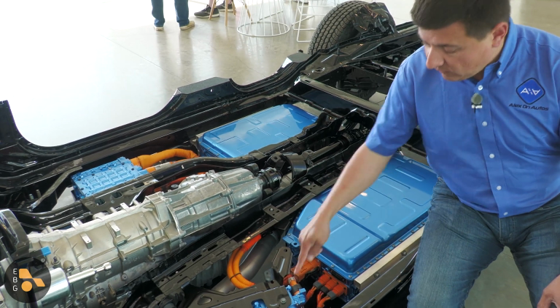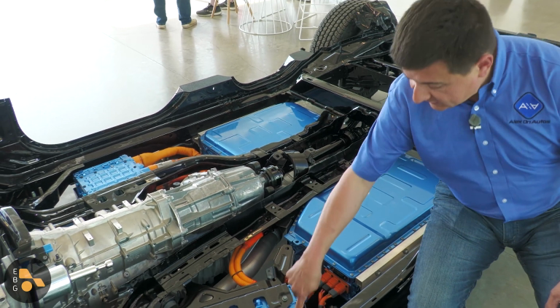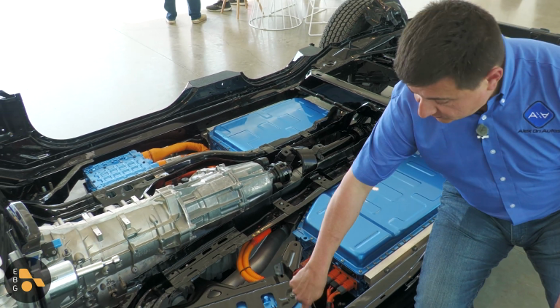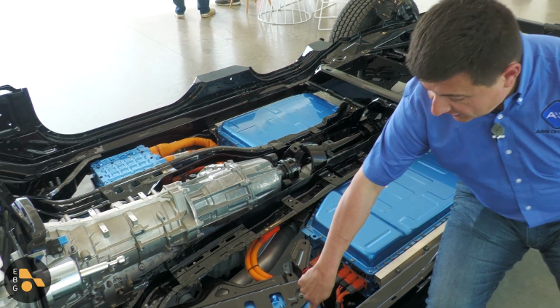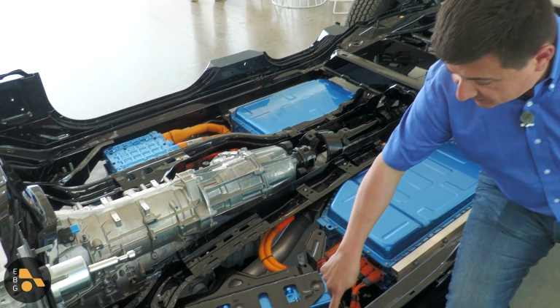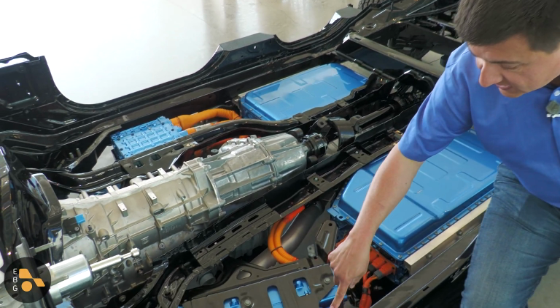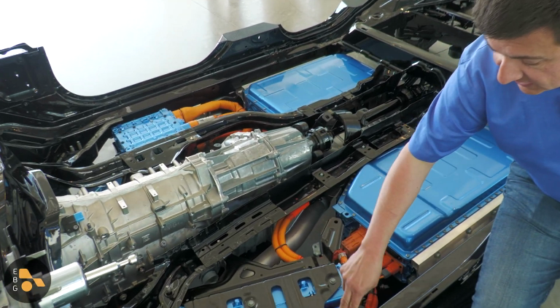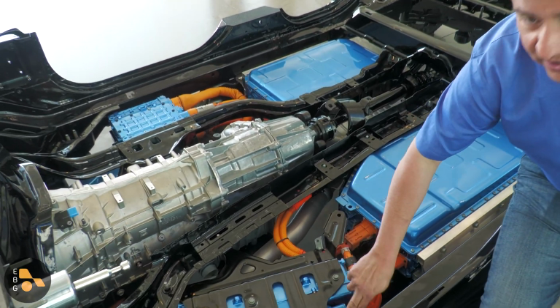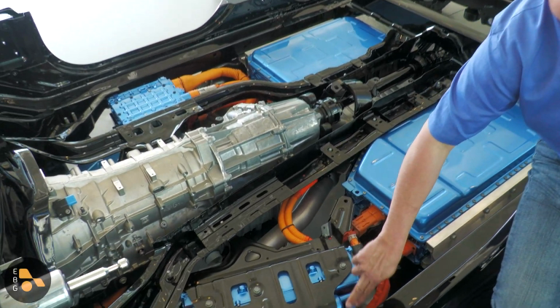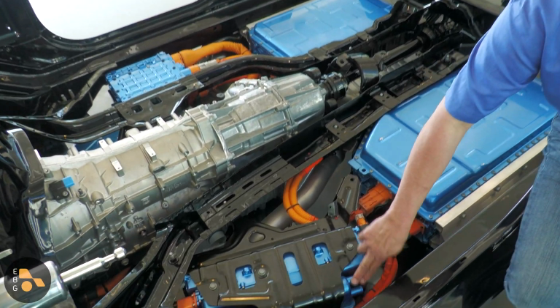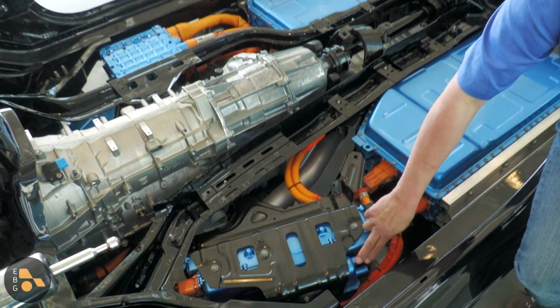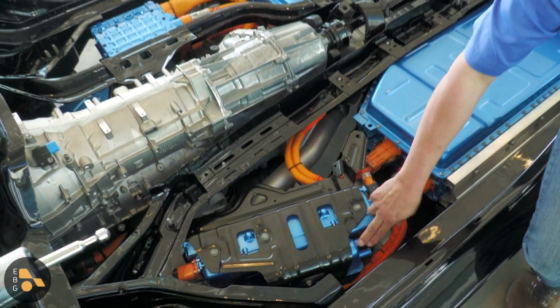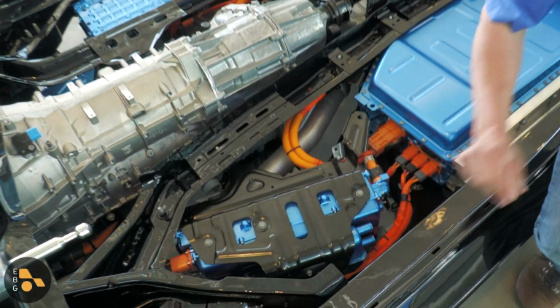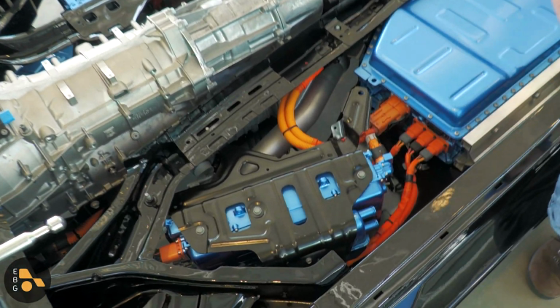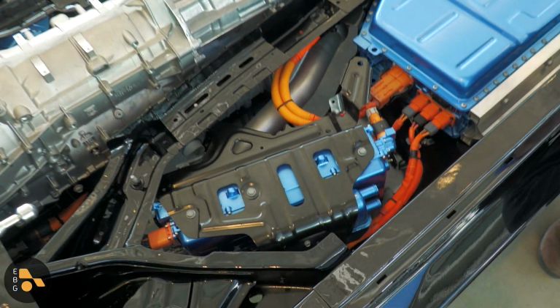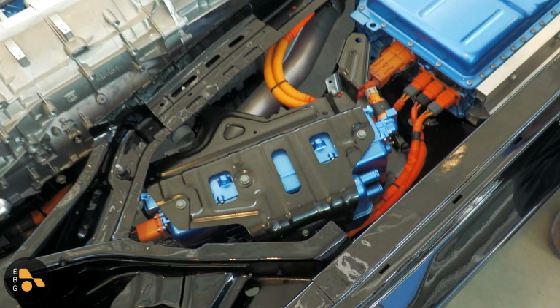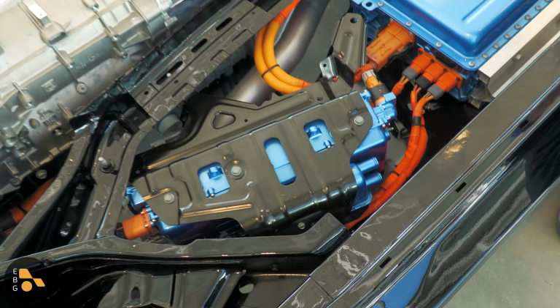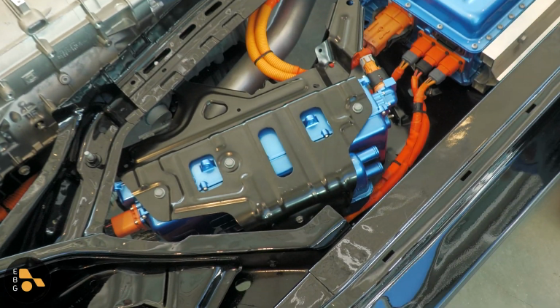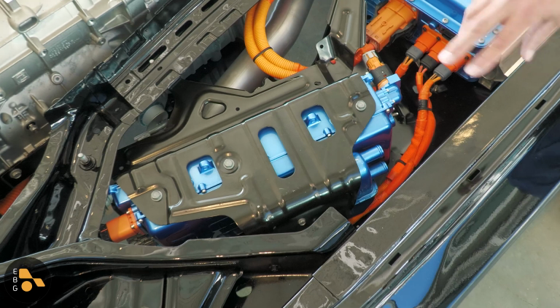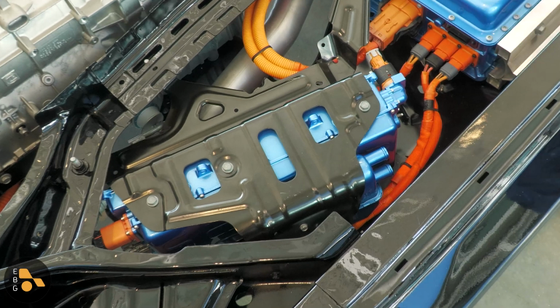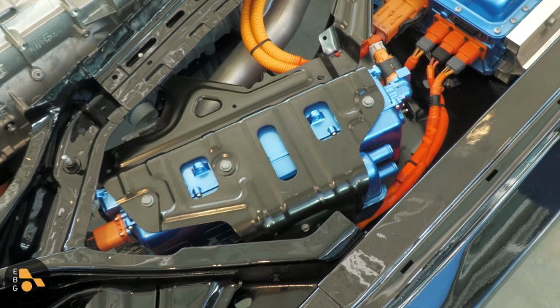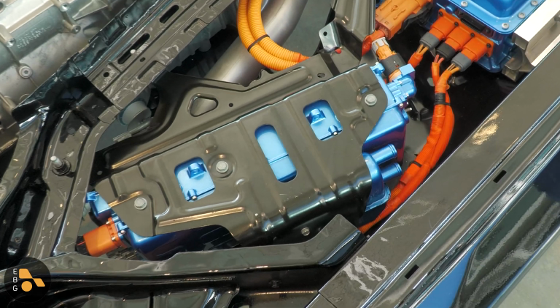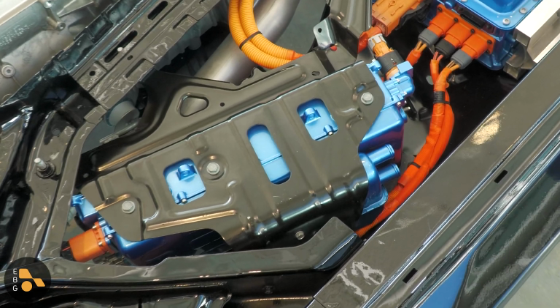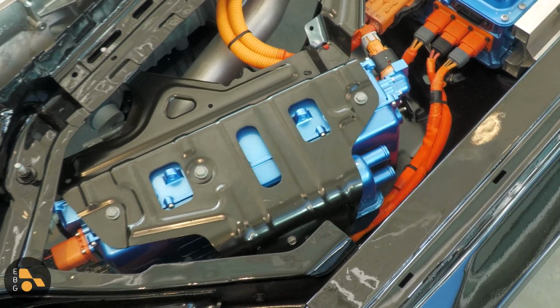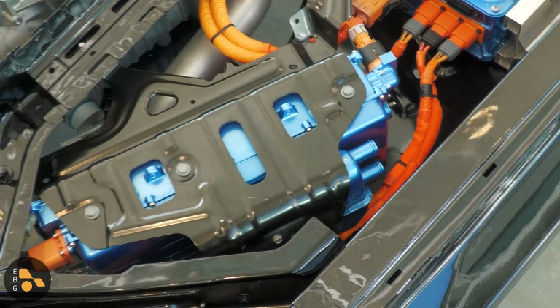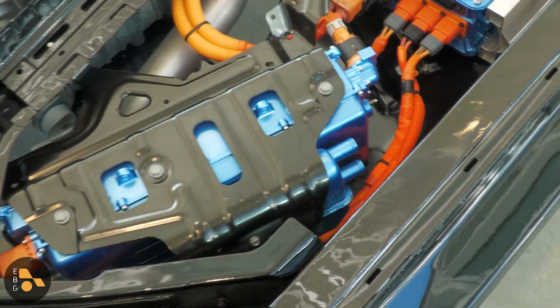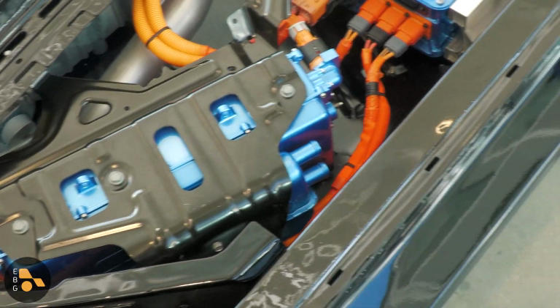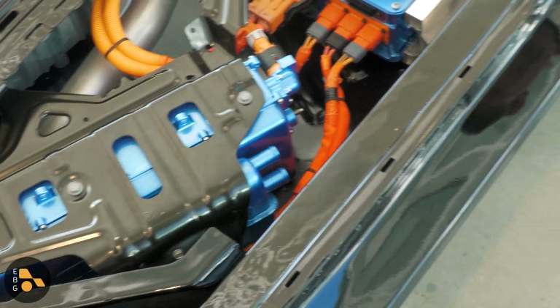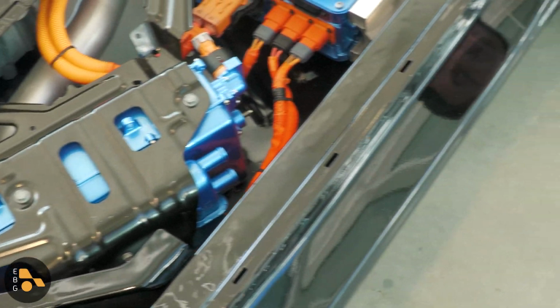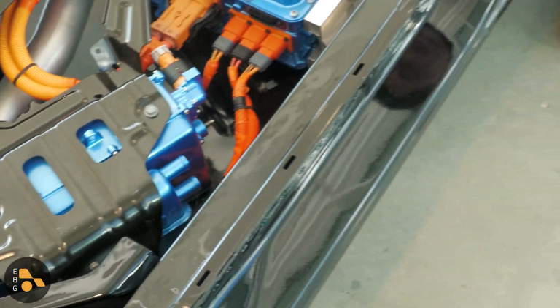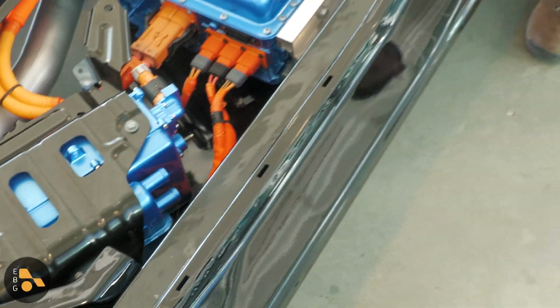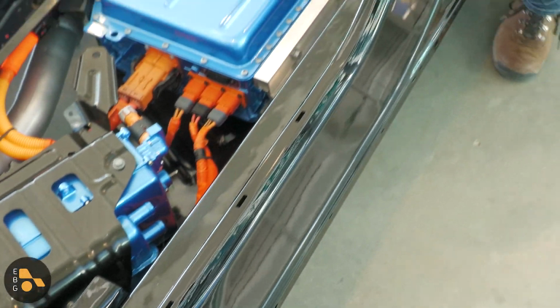Right next to it, we have the heater for the cabin — it's a 5 kilowatt cabin heater. So this will heat the cabin in electric-only mode; it doesn't need to run the gasoline engine for that.